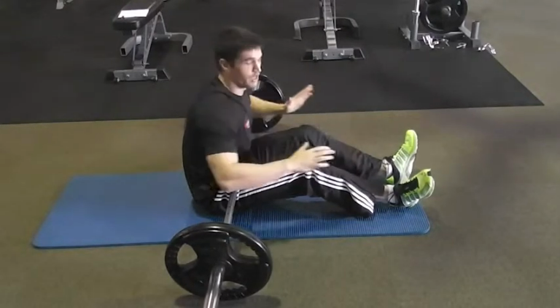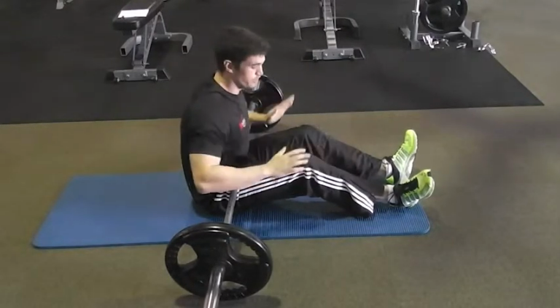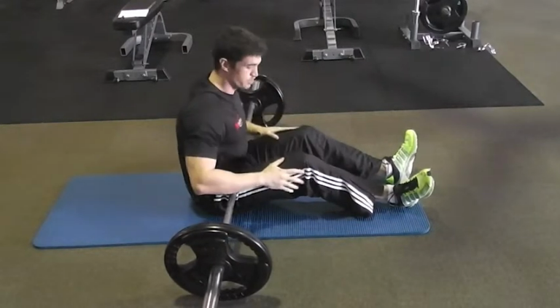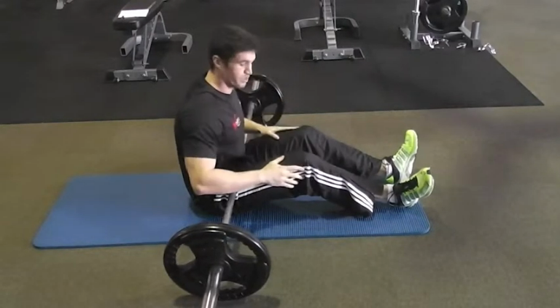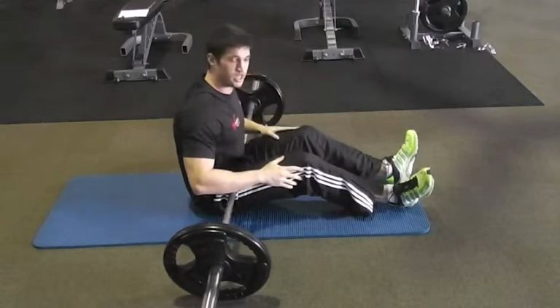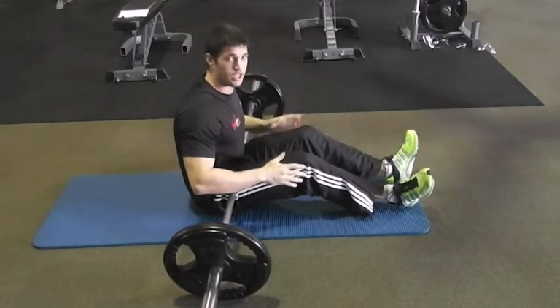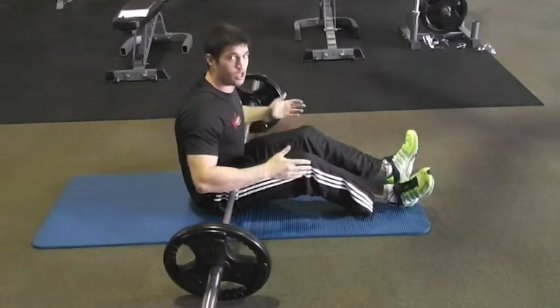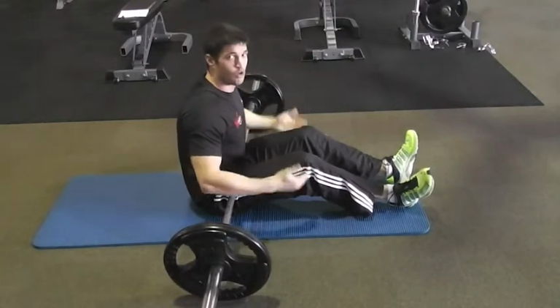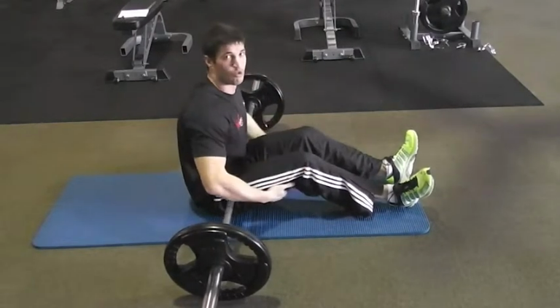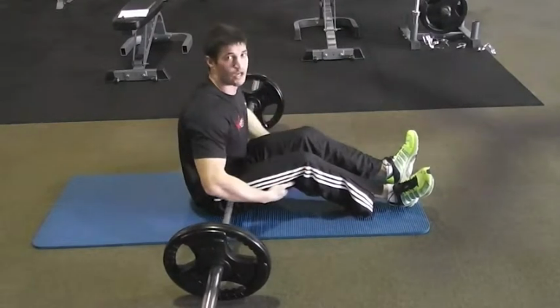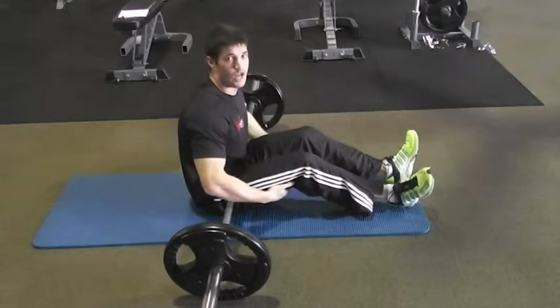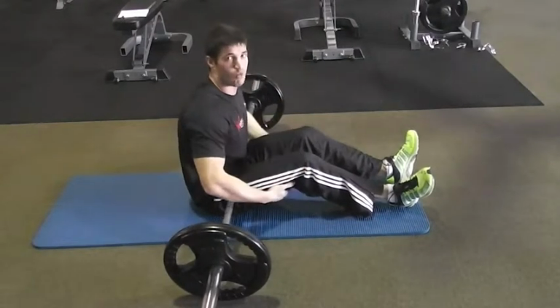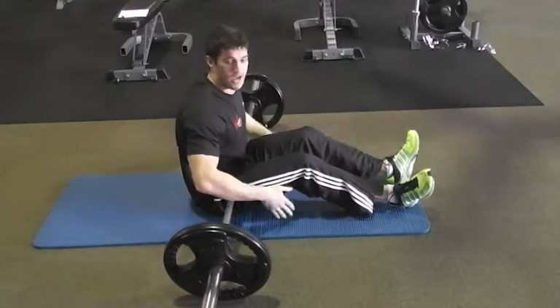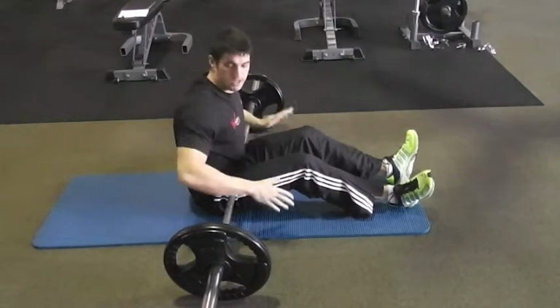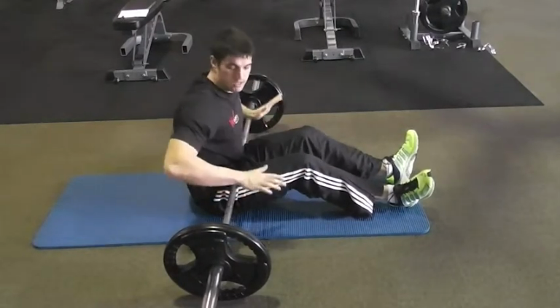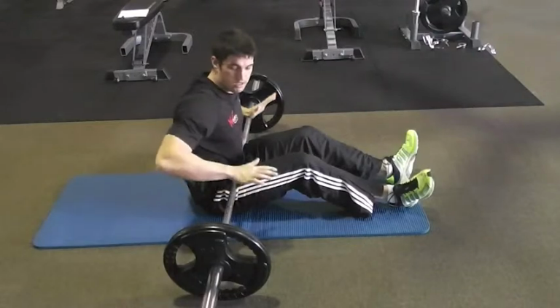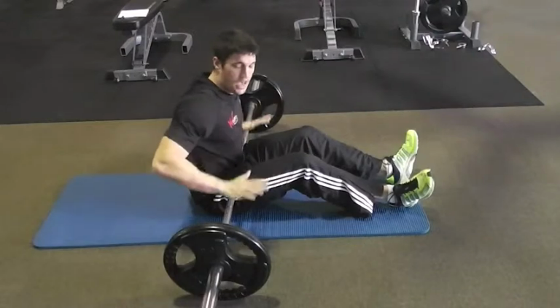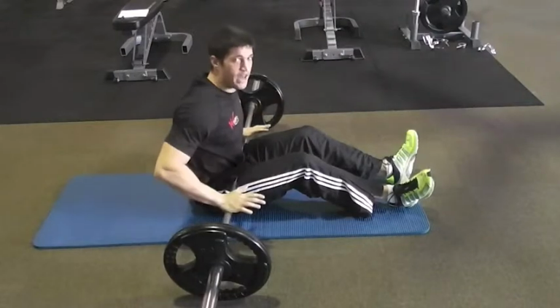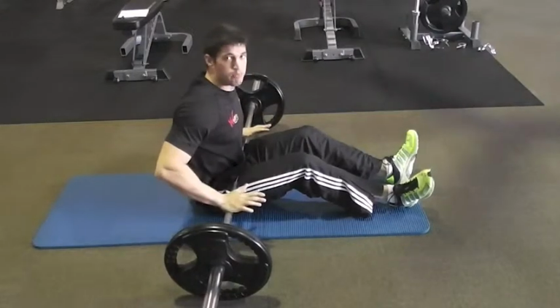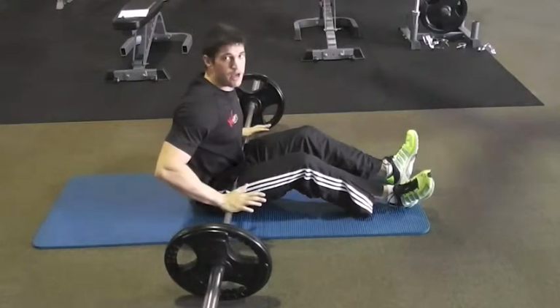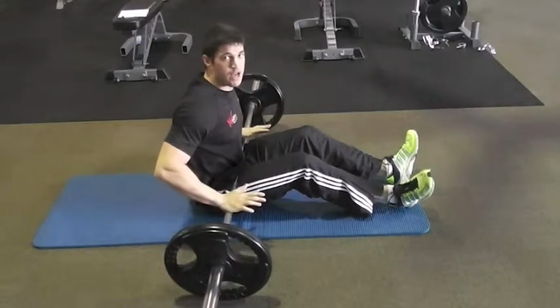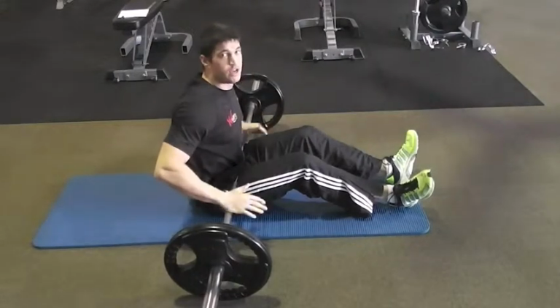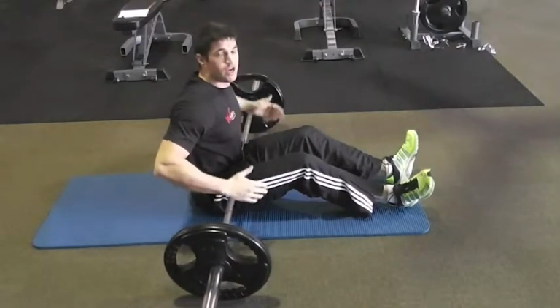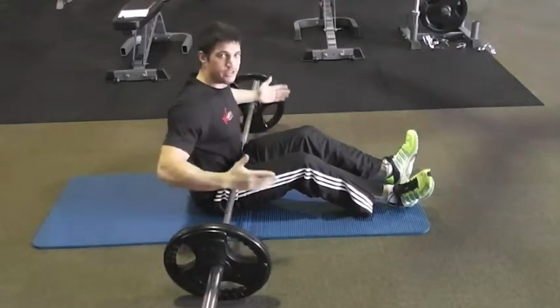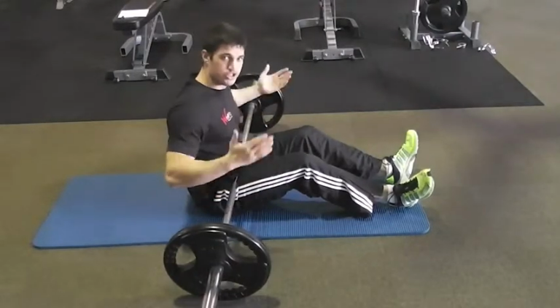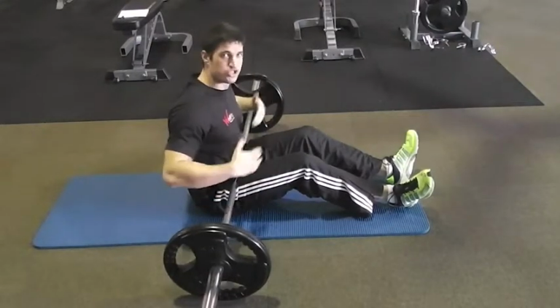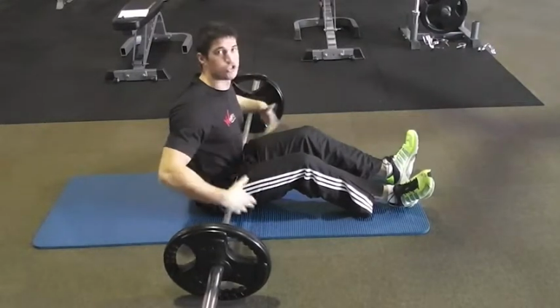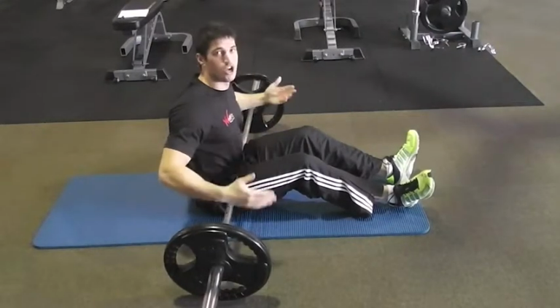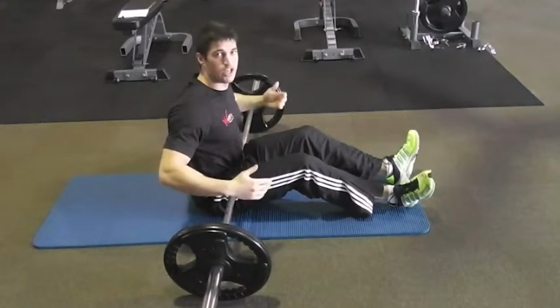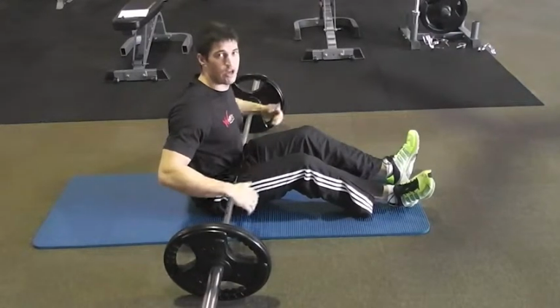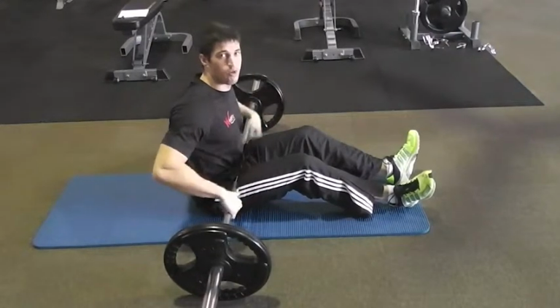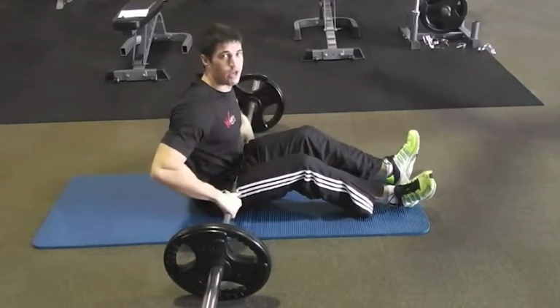If you're just beginning, work unweighted, add a bar, and then just slowly add weight.